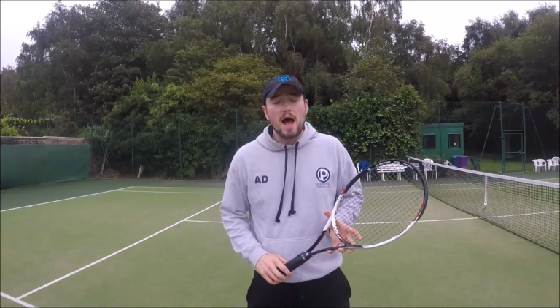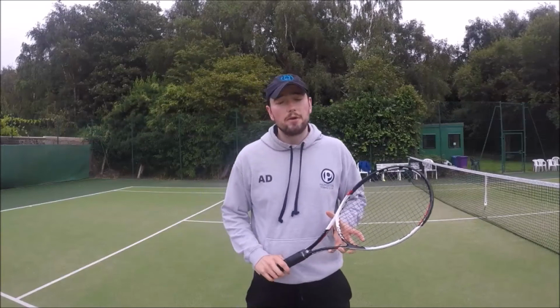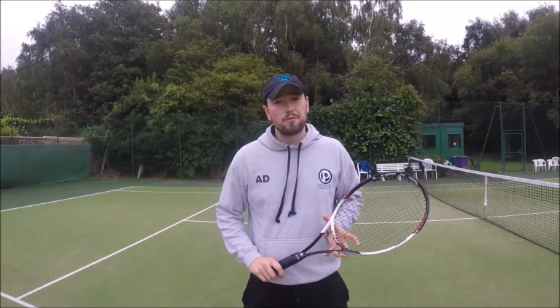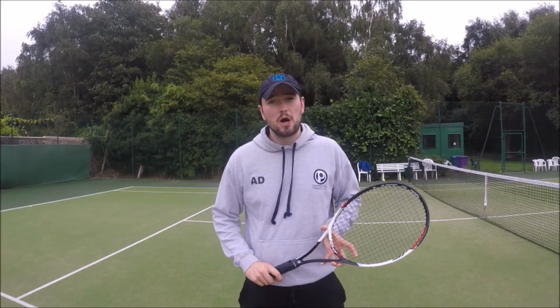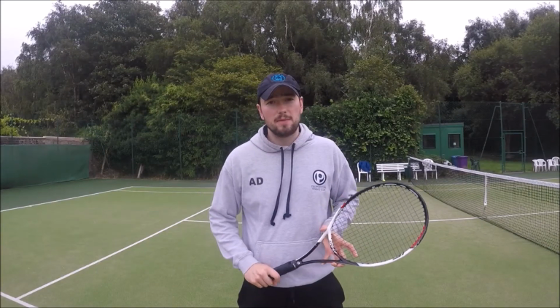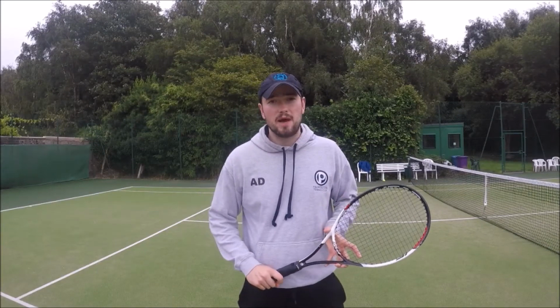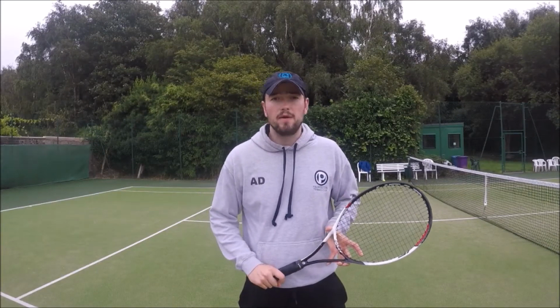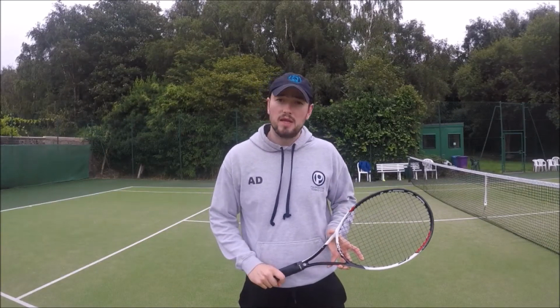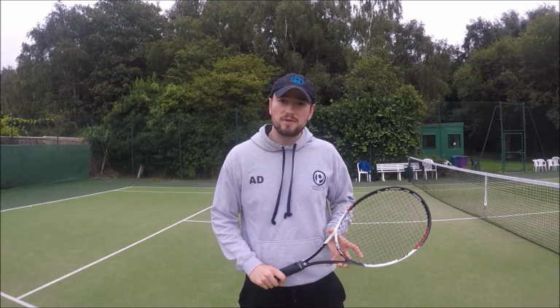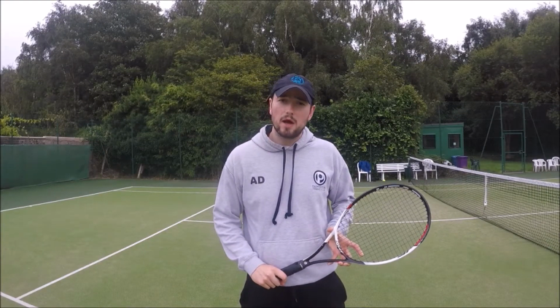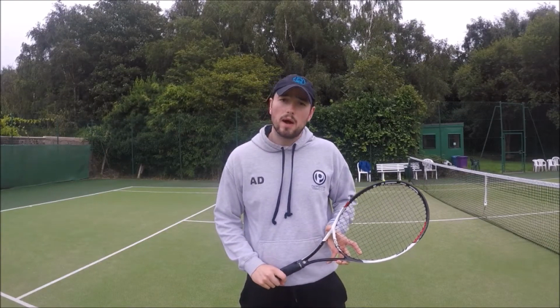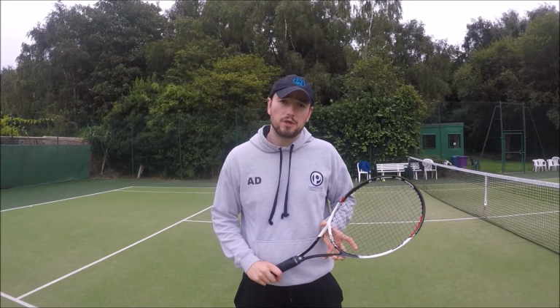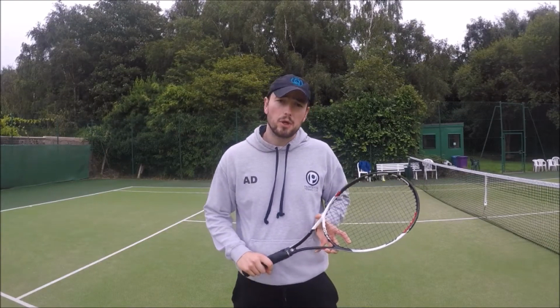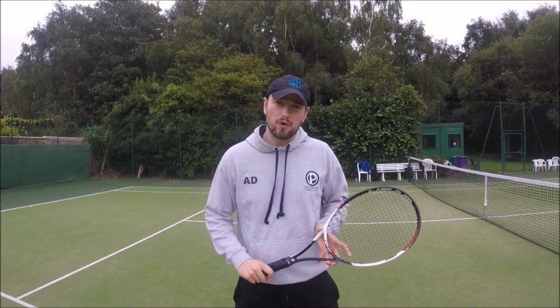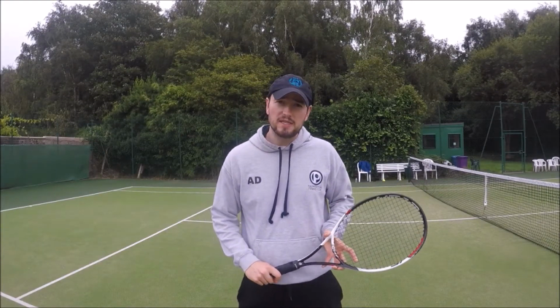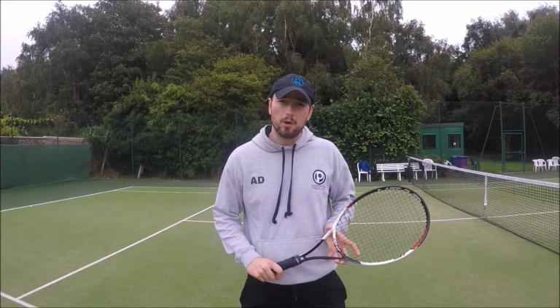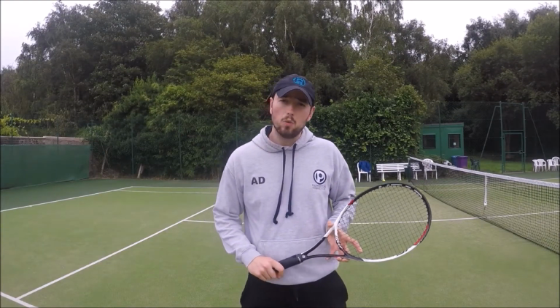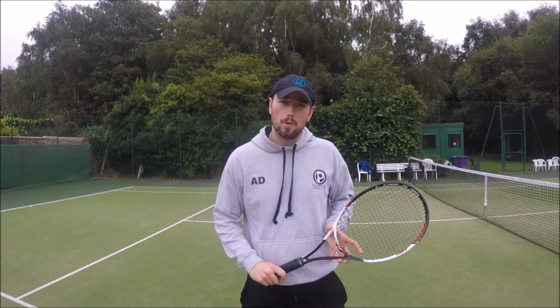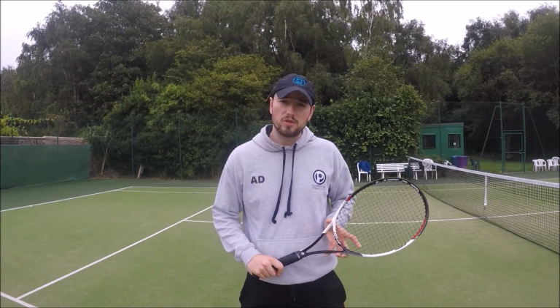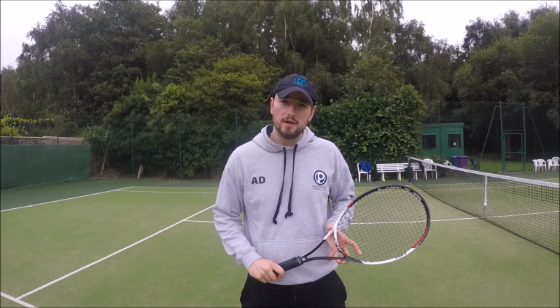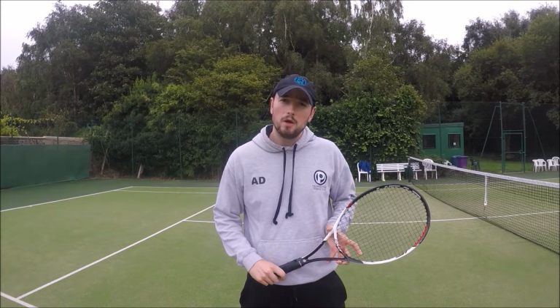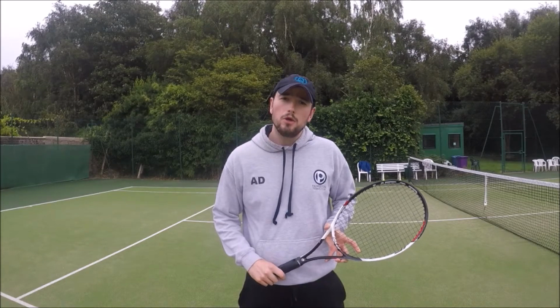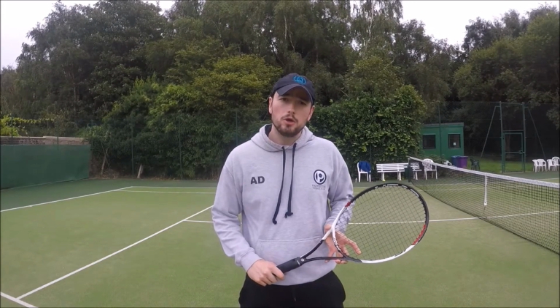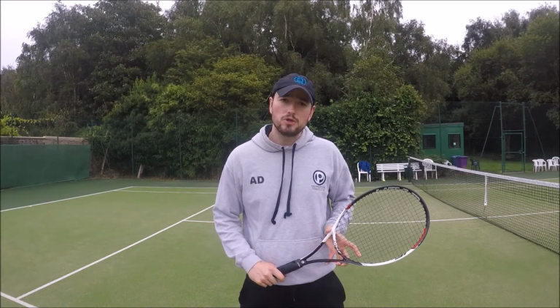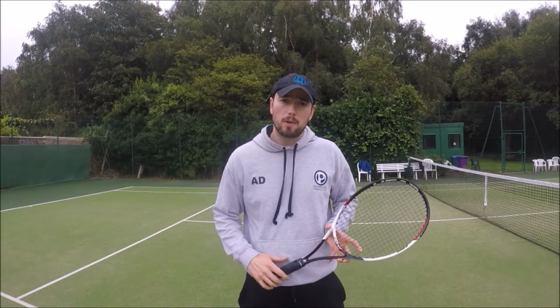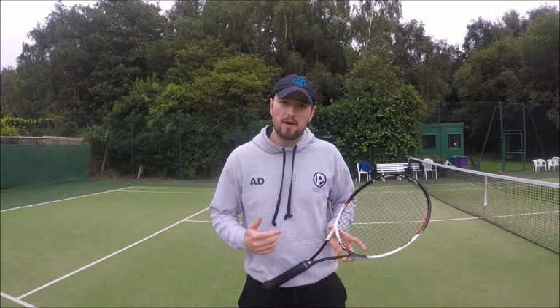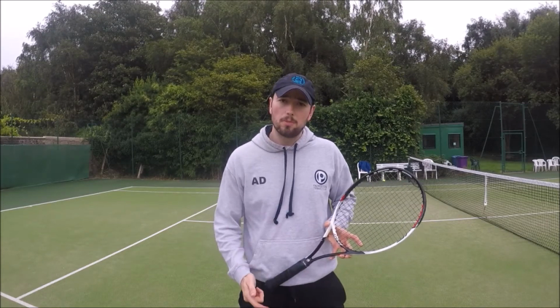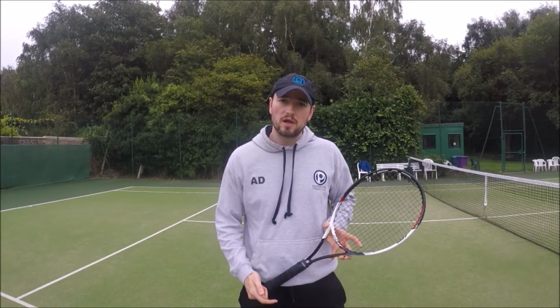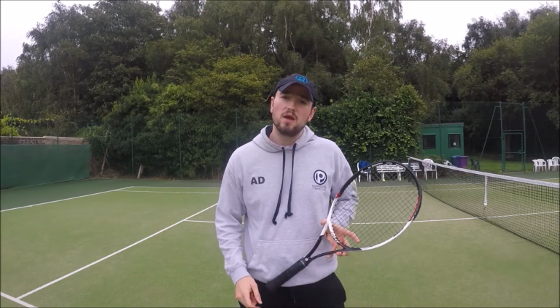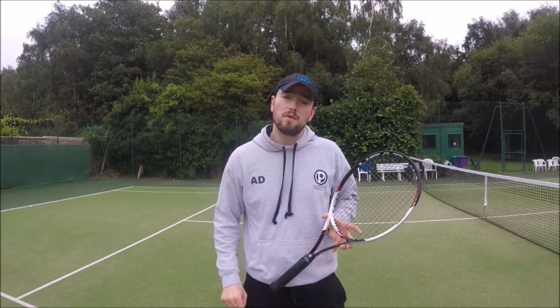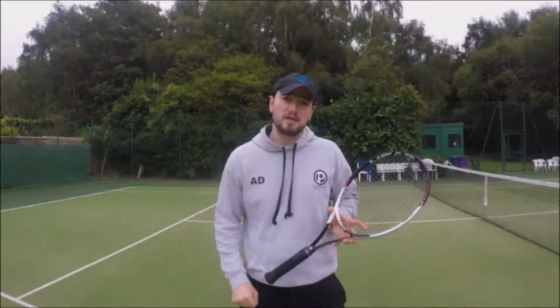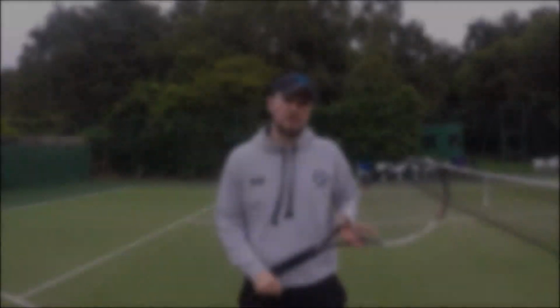Alan Dubb from TargetSlam here. In this week's video I'm going to show you a really simple warm-up routine you can use for preparing your body for playing tennis.